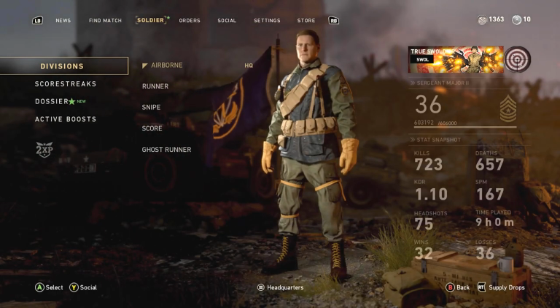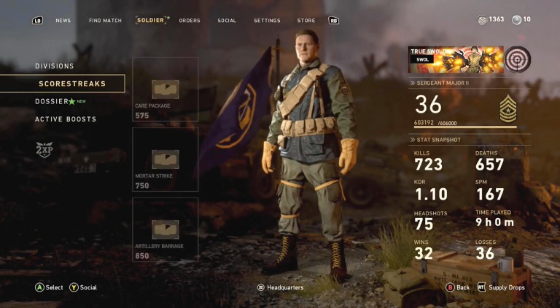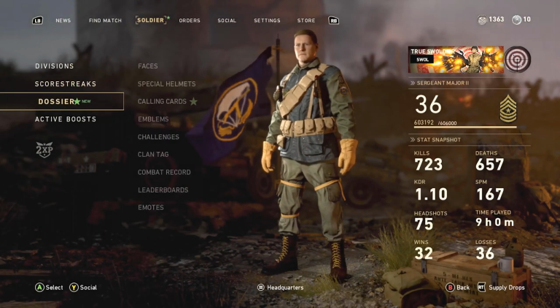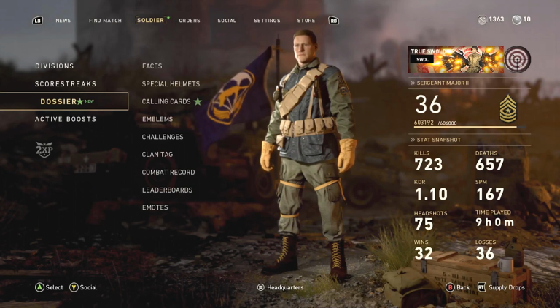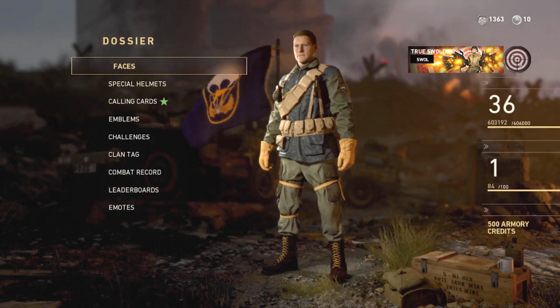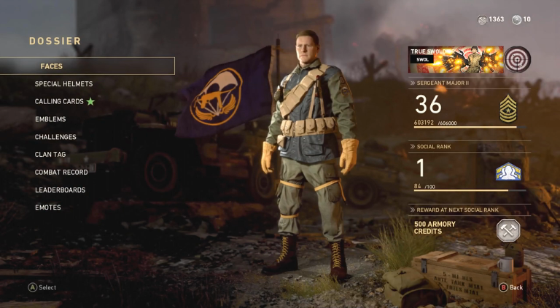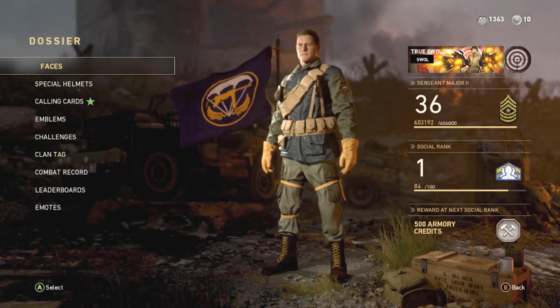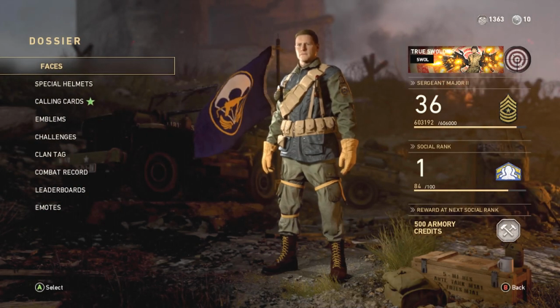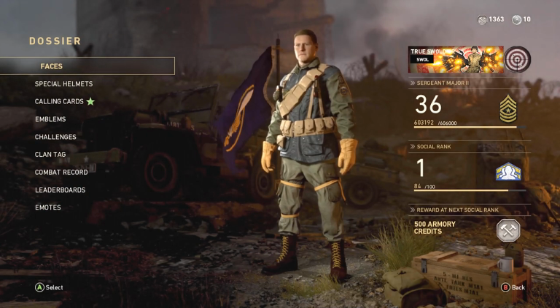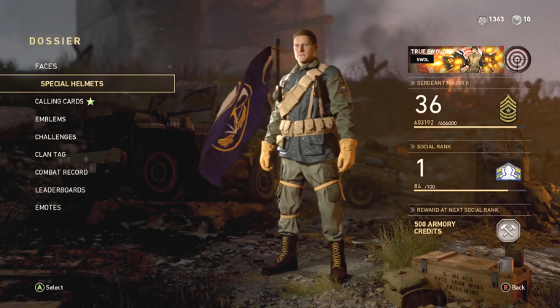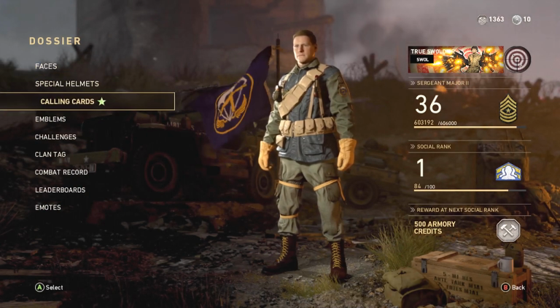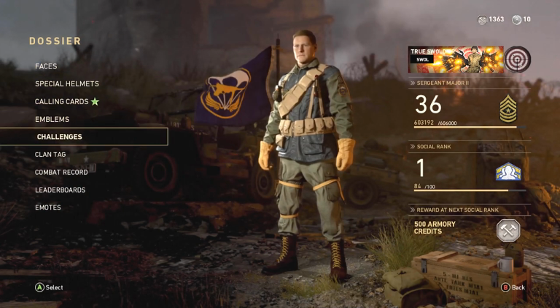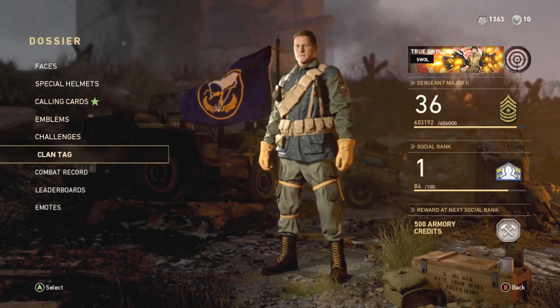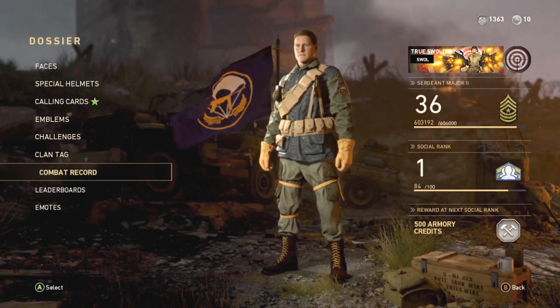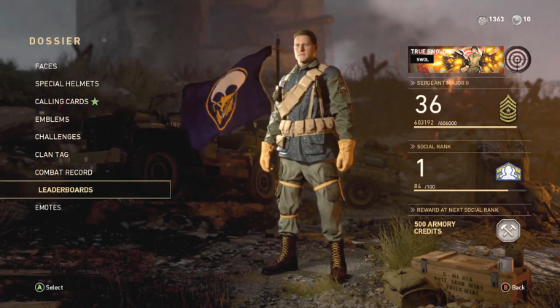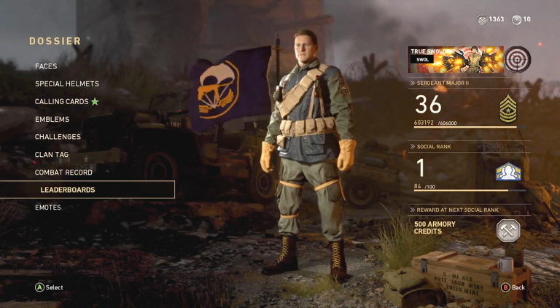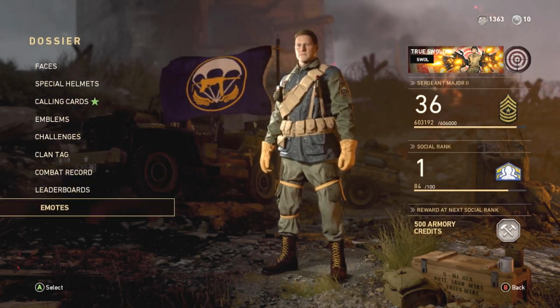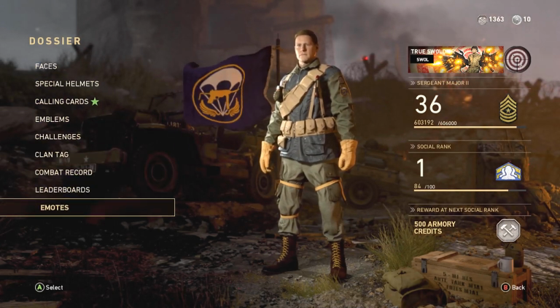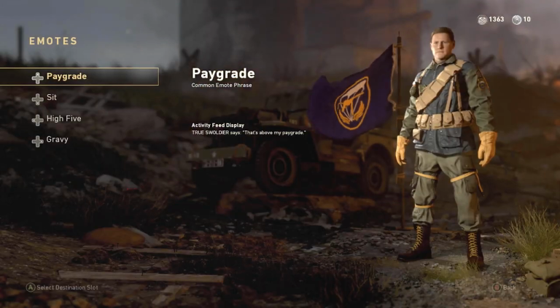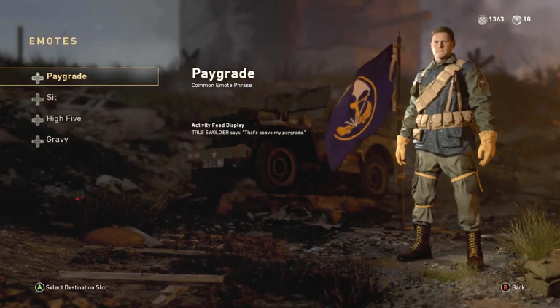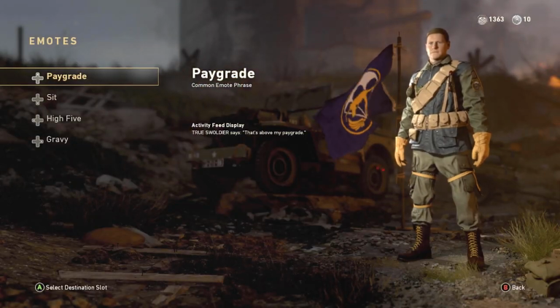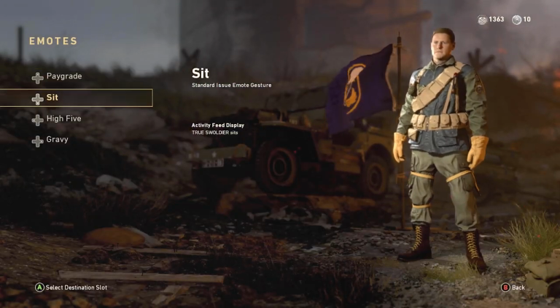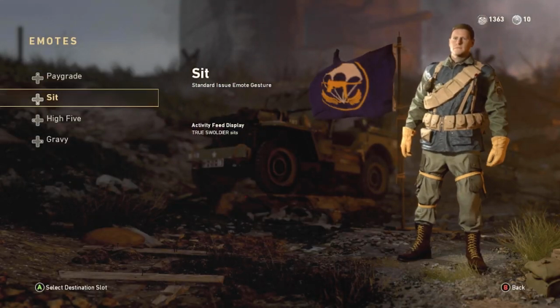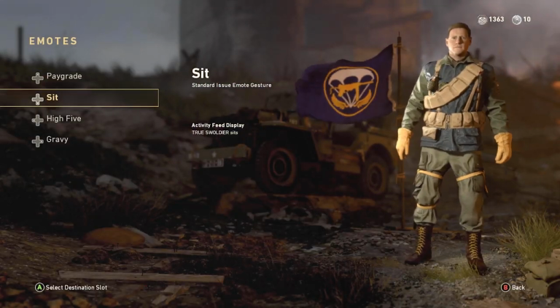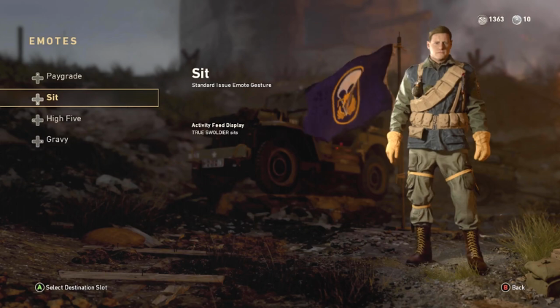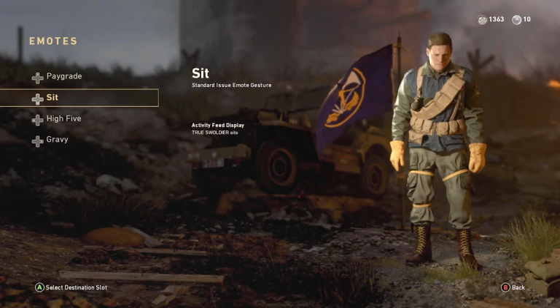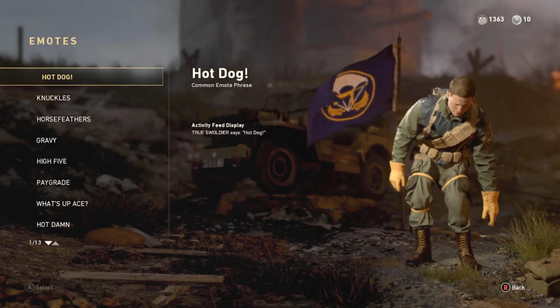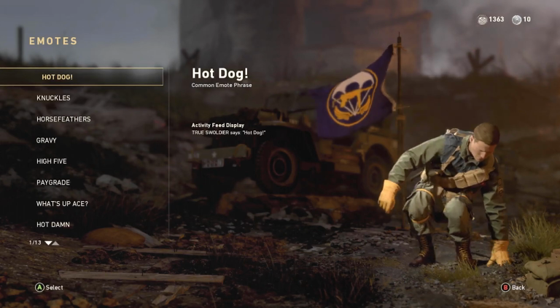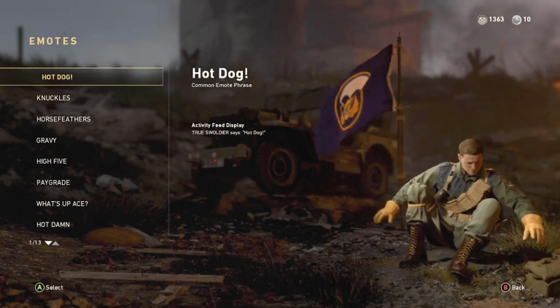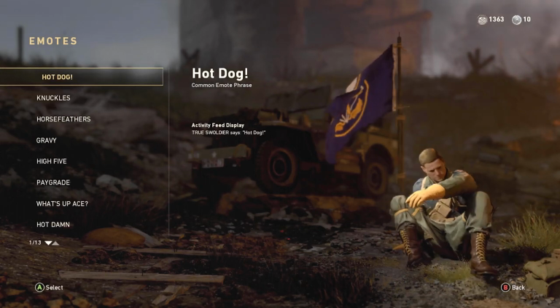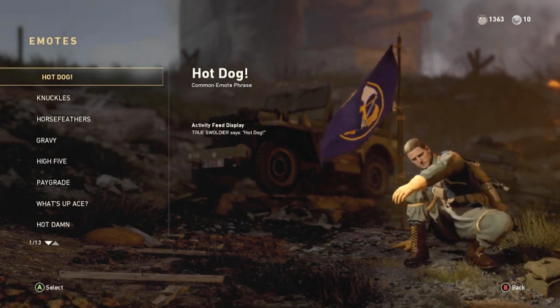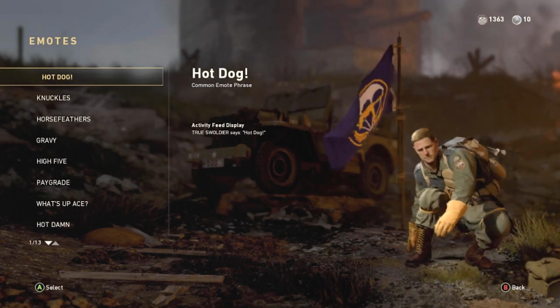First things first, go into your dossier menu located under soldier and make sure you have the sit emote set to the down button on the d-pad.